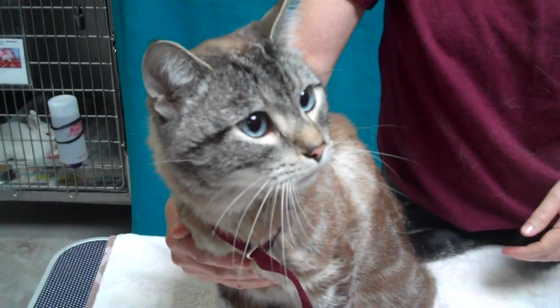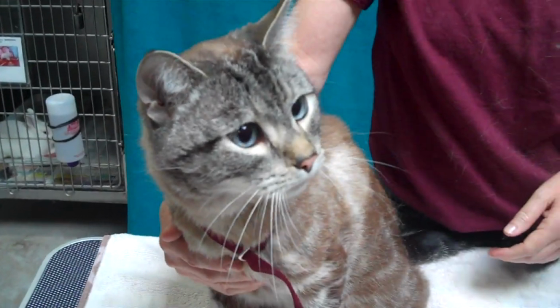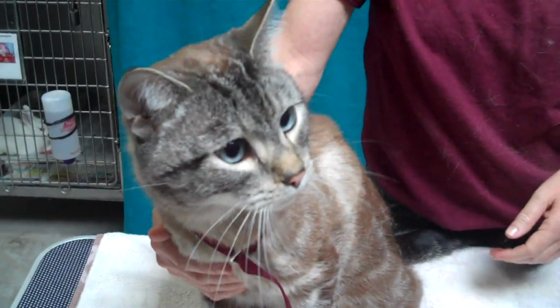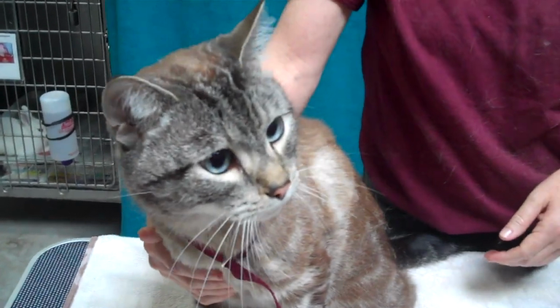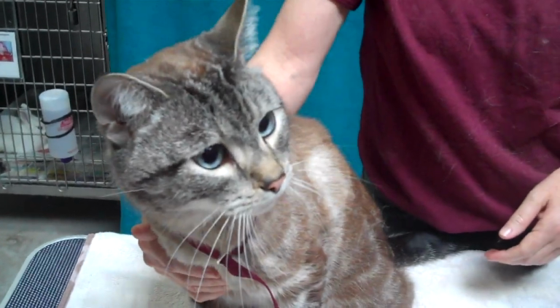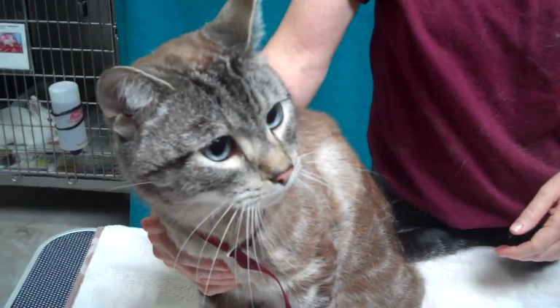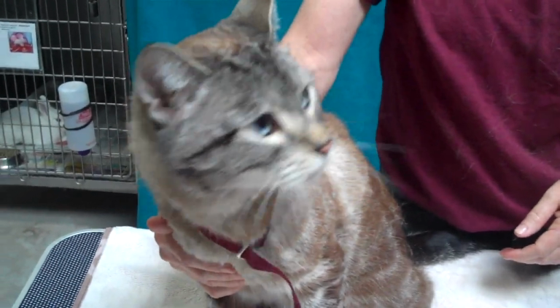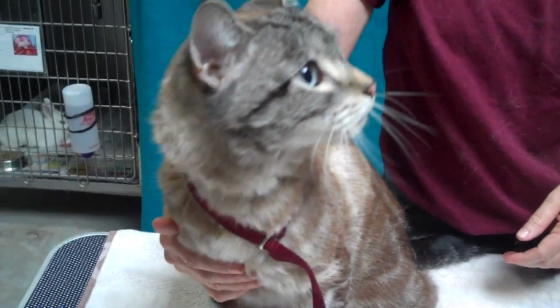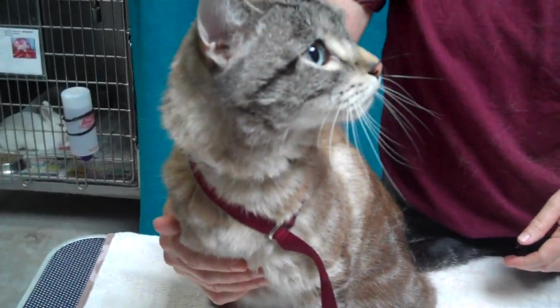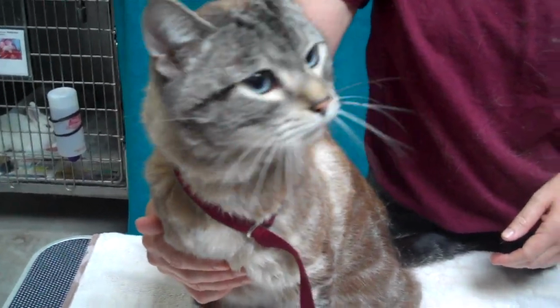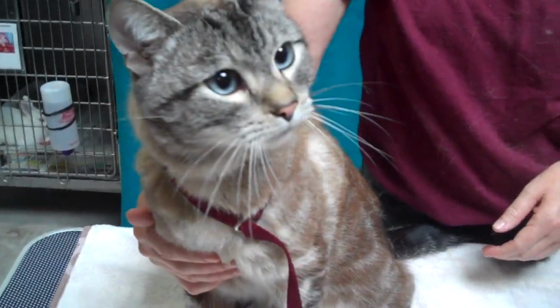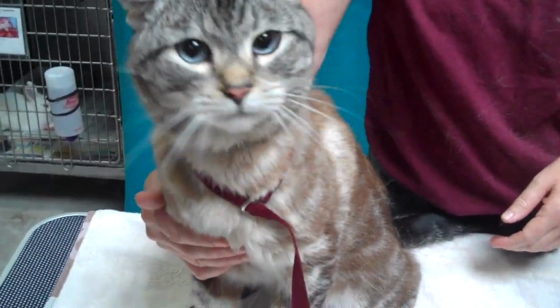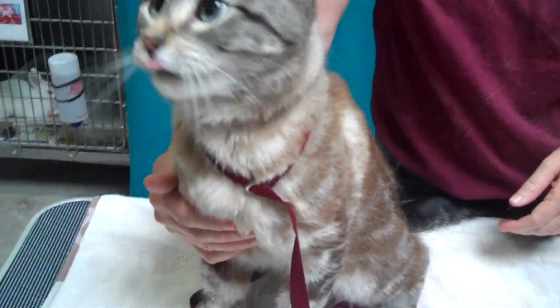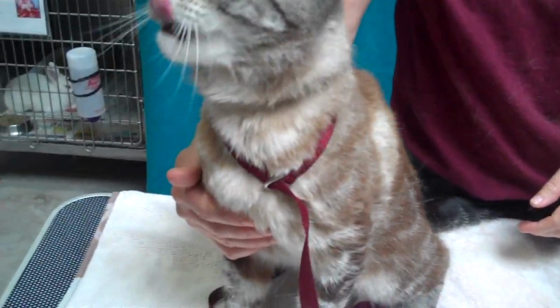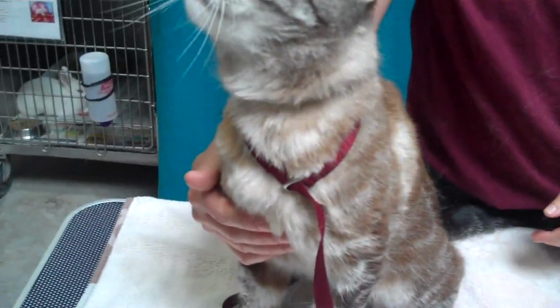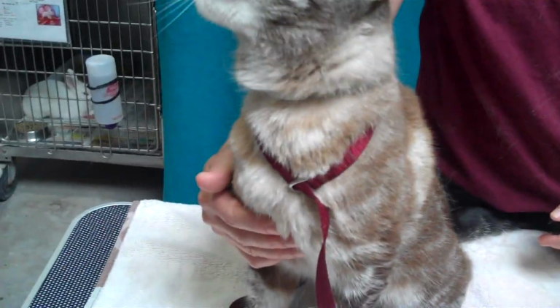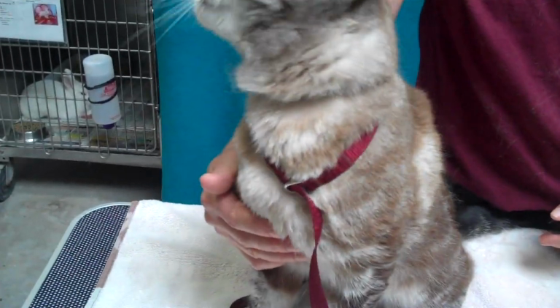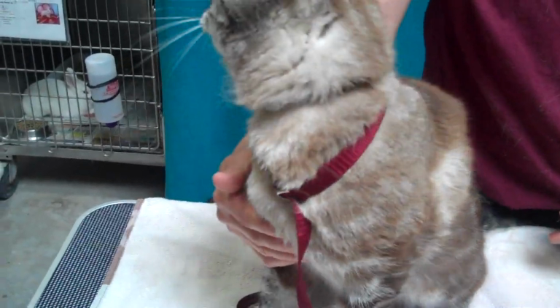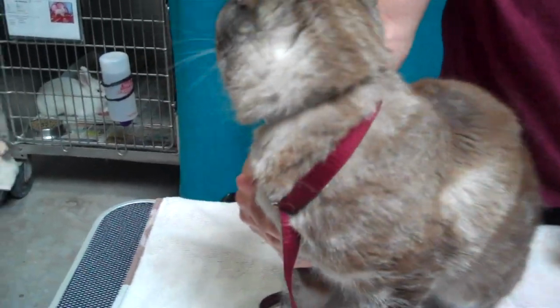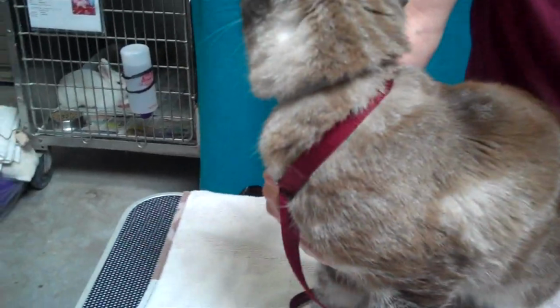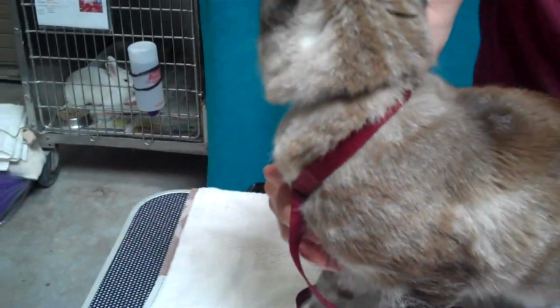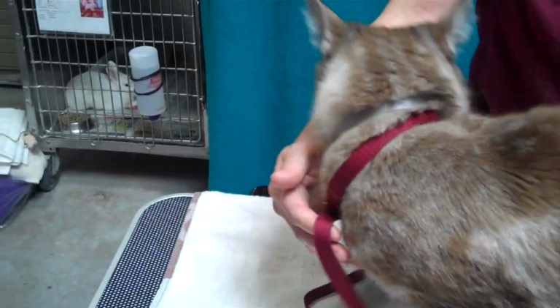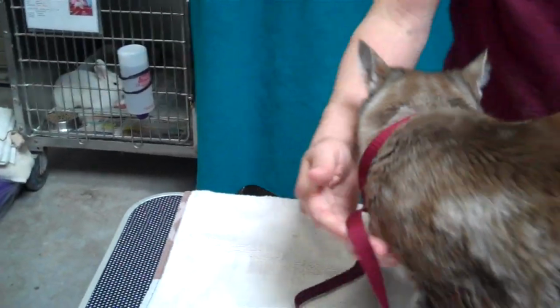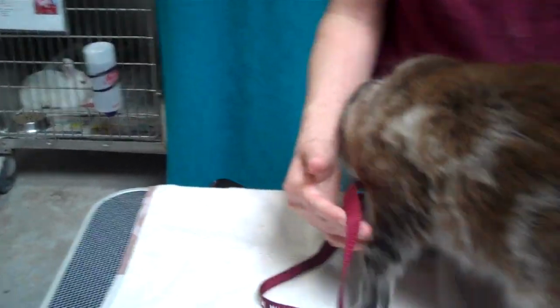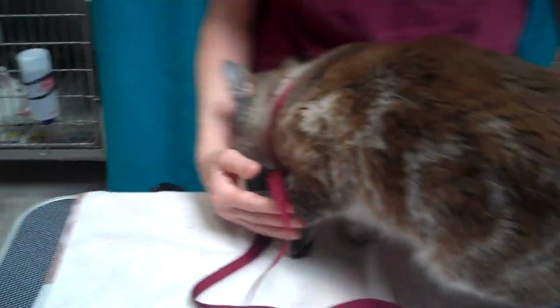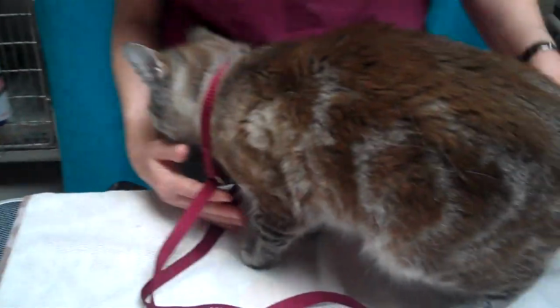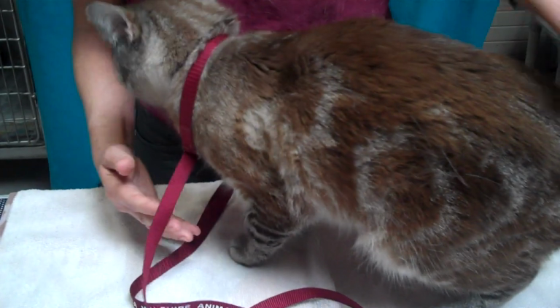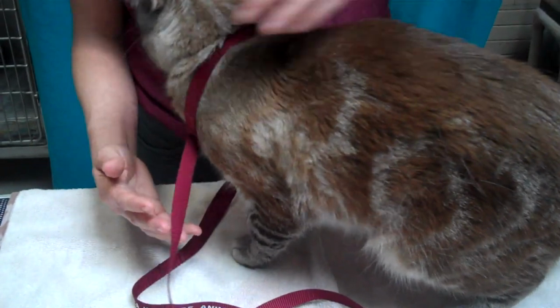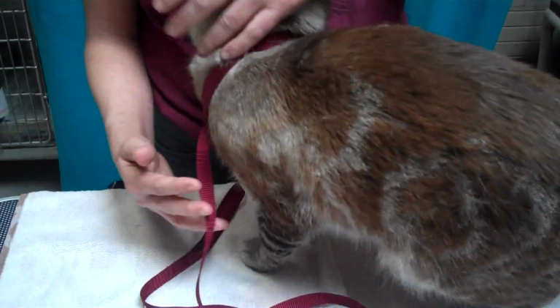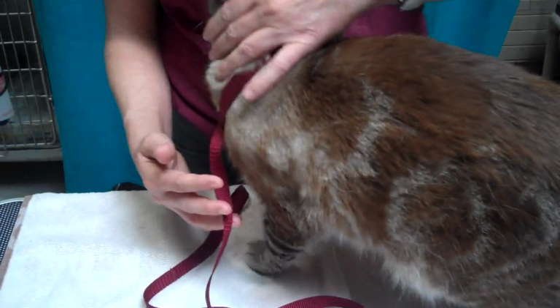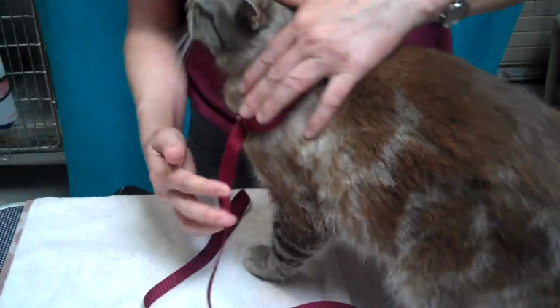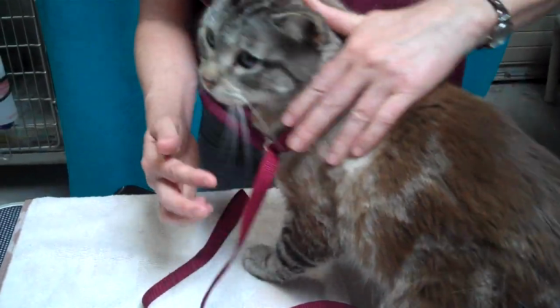Meet Prince. Prince's impound number is A529-0139.